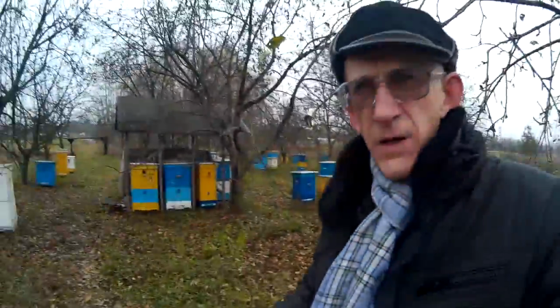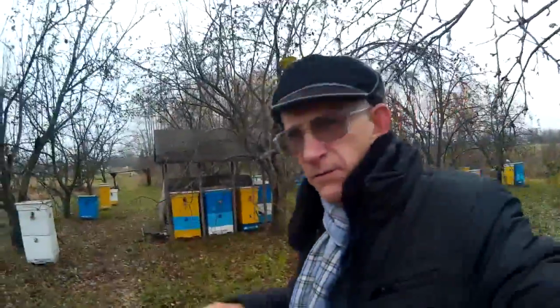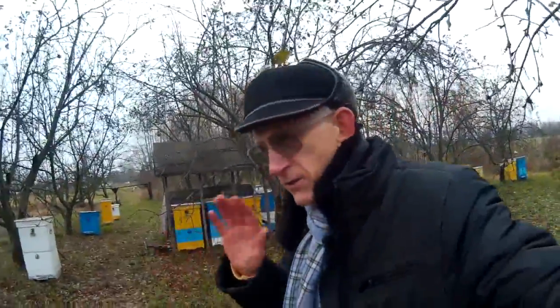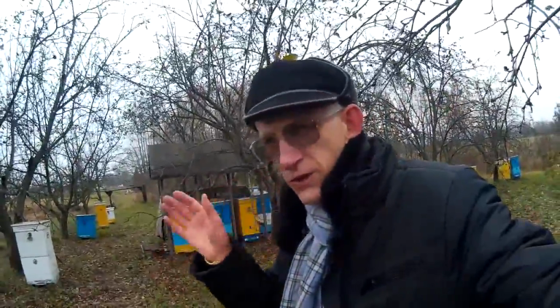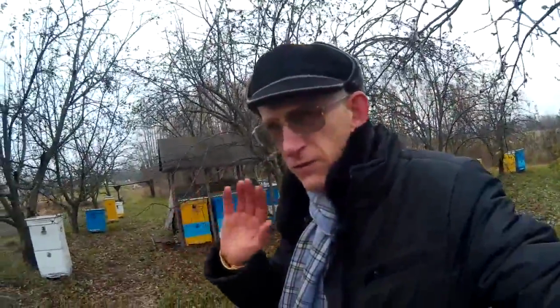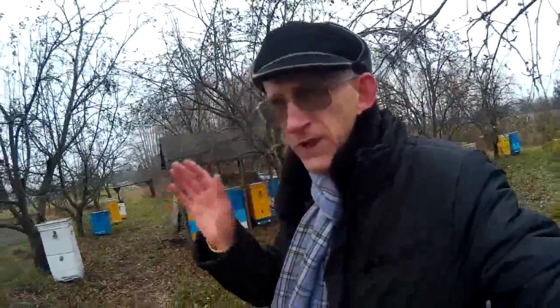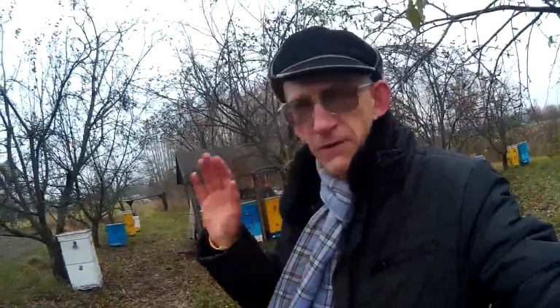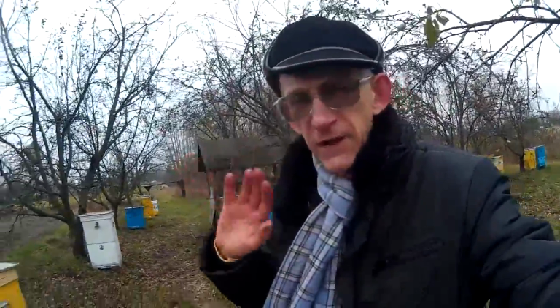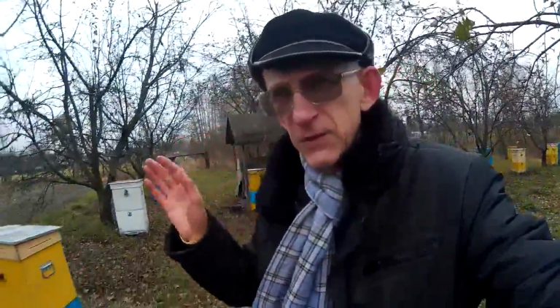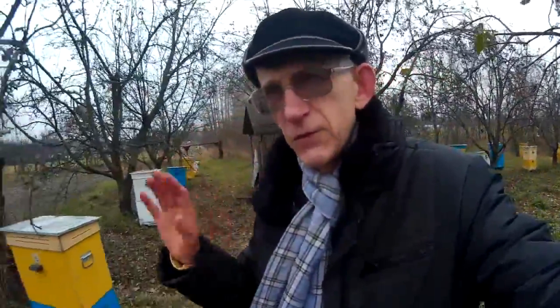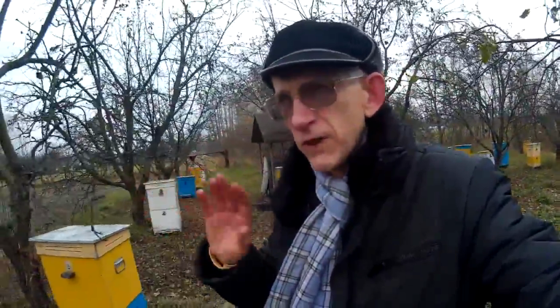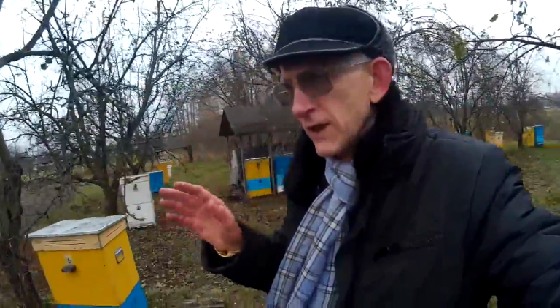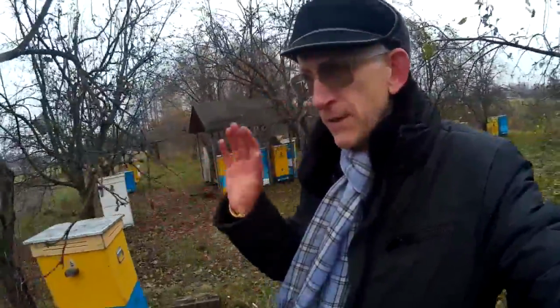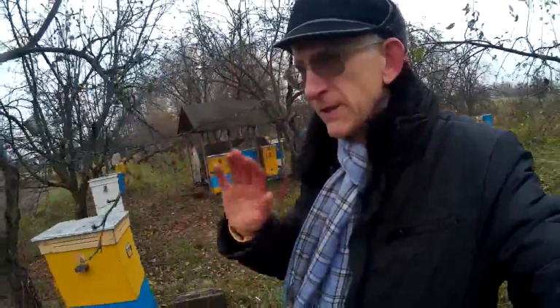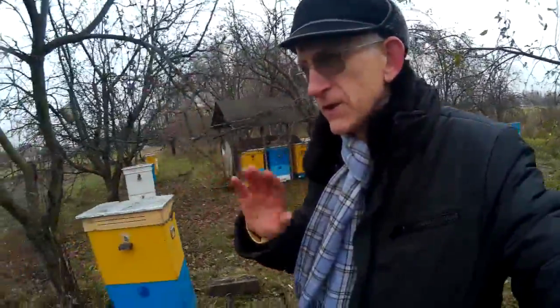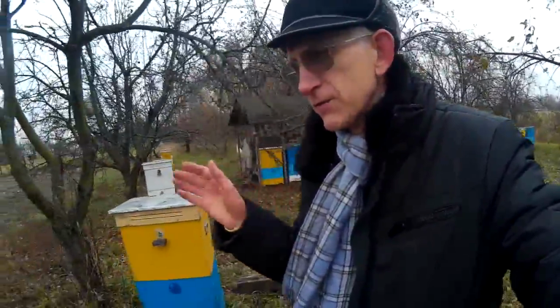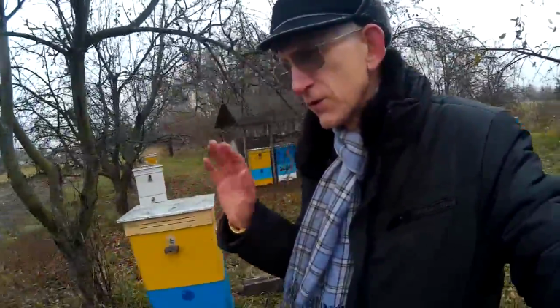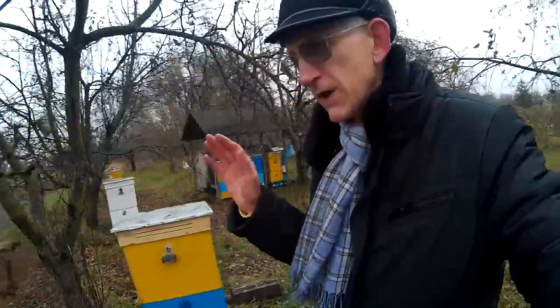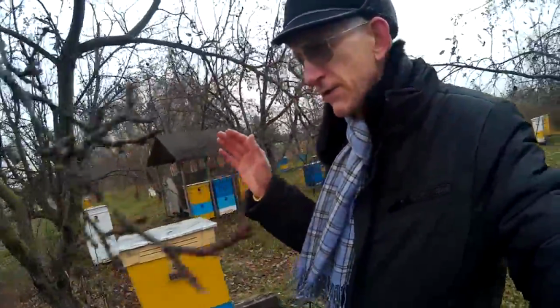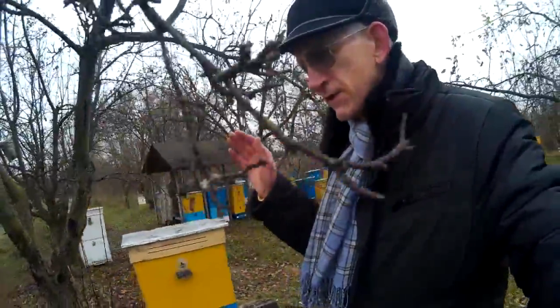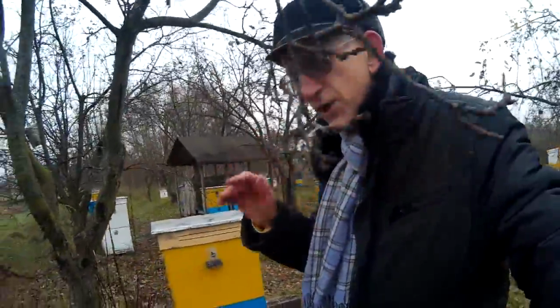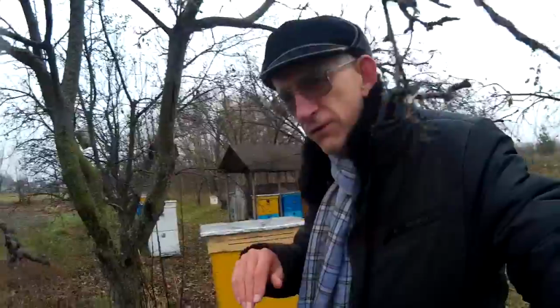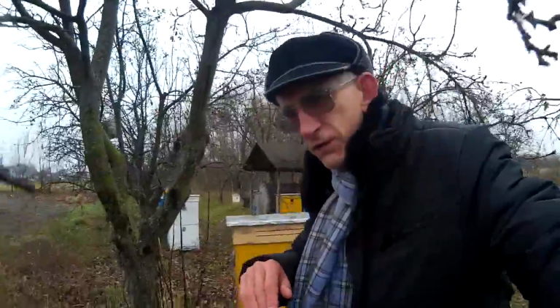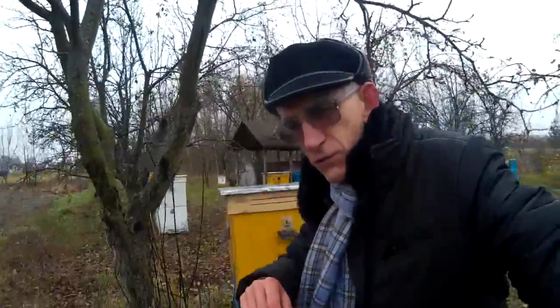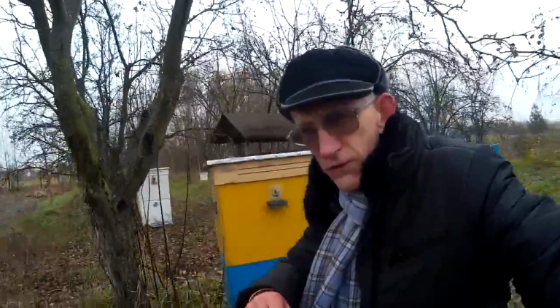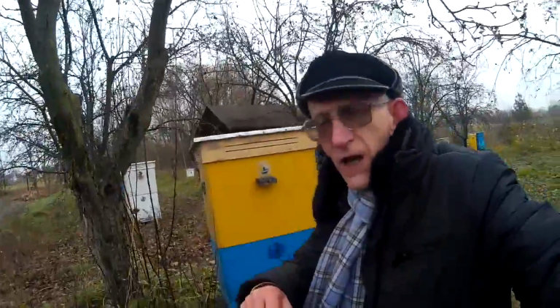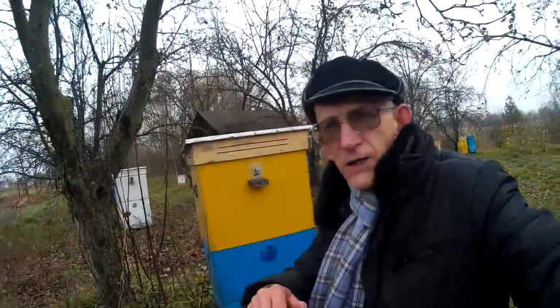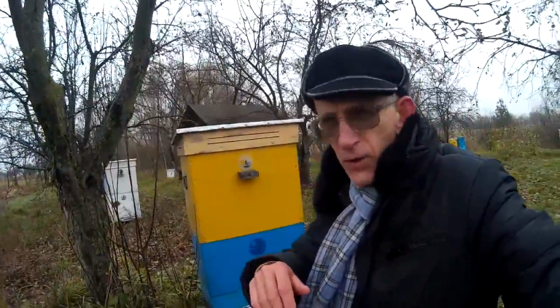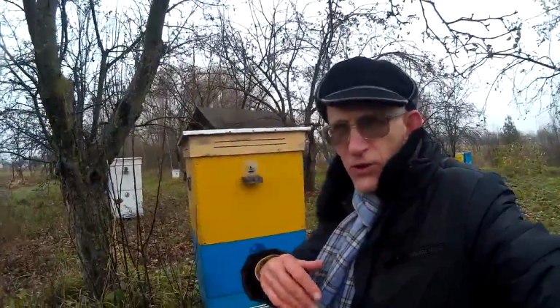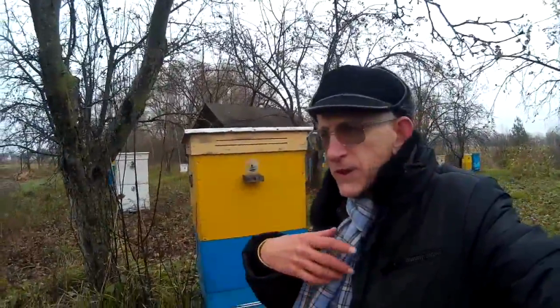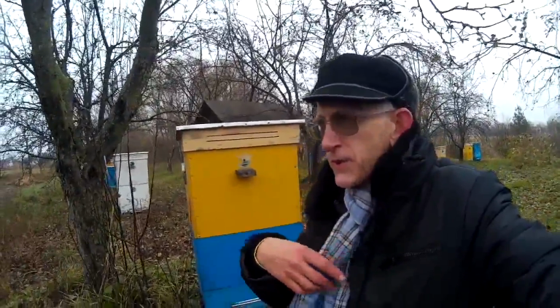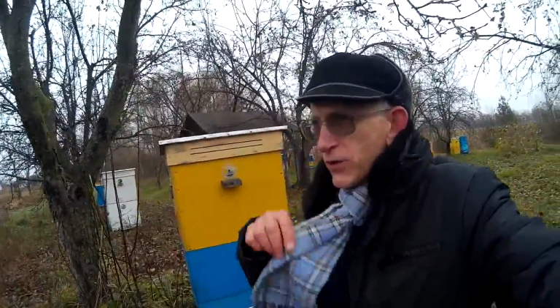Greetings from Kyiv, the capital of Ukraine. My name is Viktor Fursov, and this is the channel Viktor Fursov, entomologist beekeeper Ukraine.